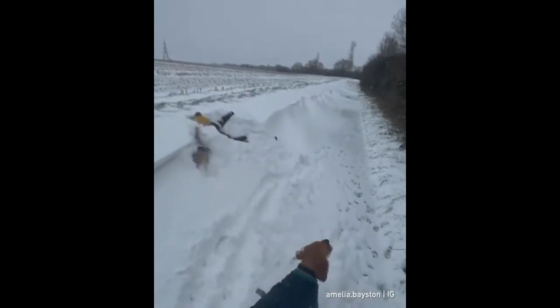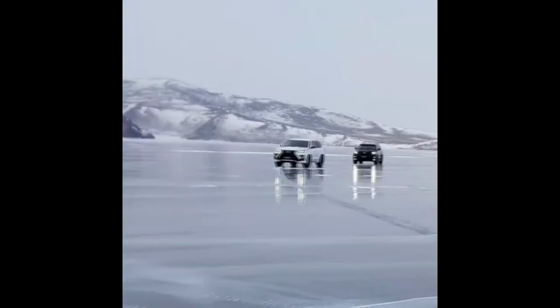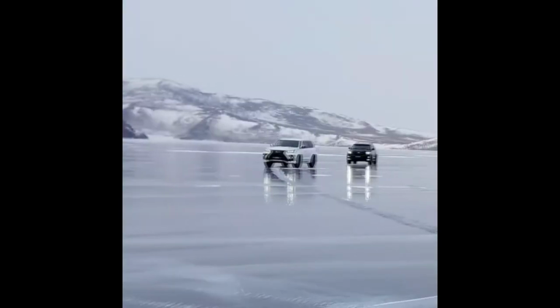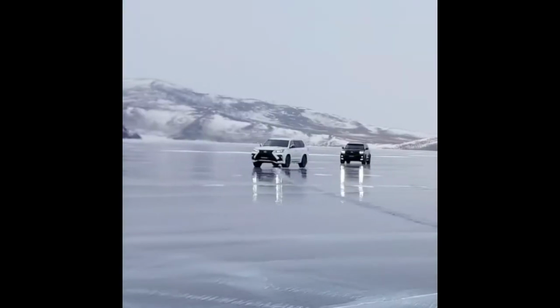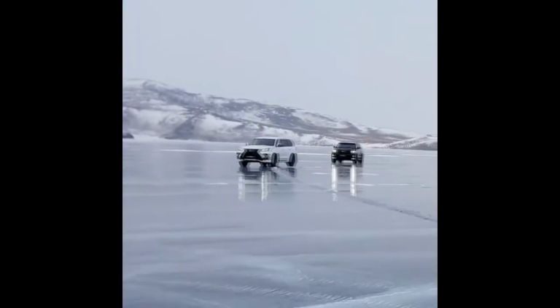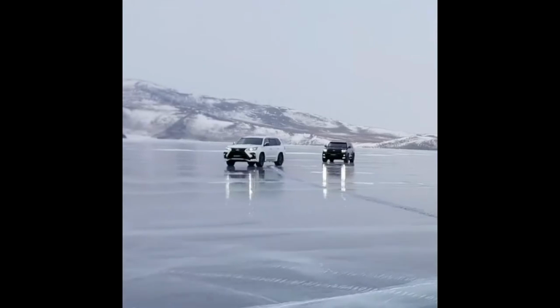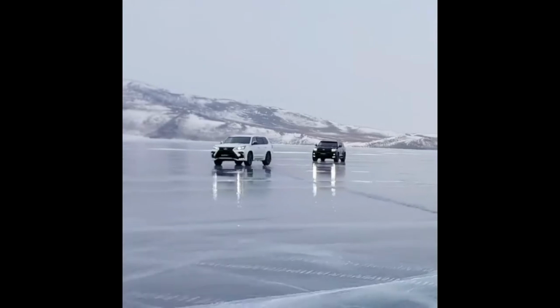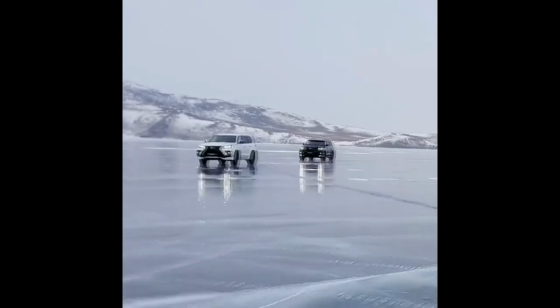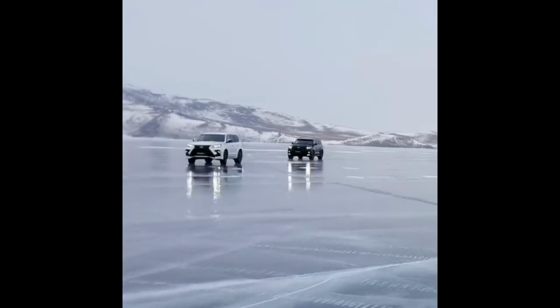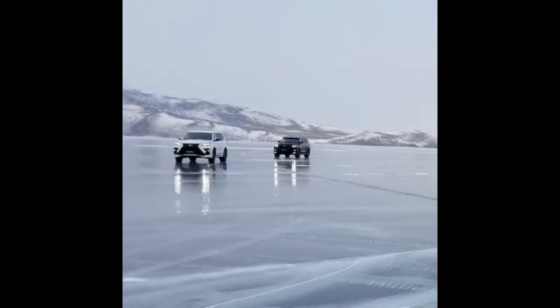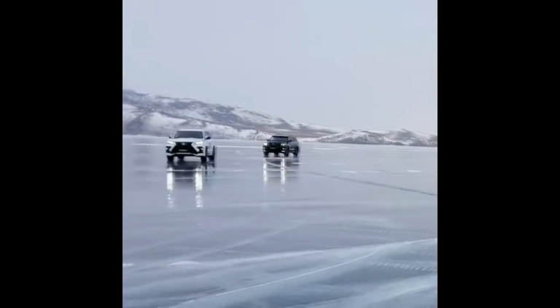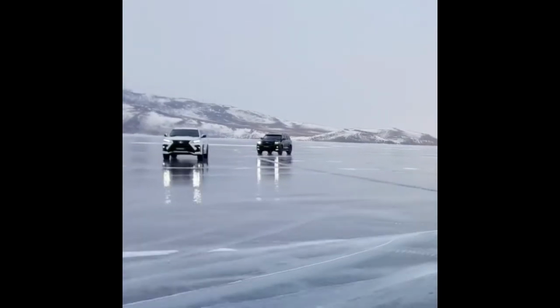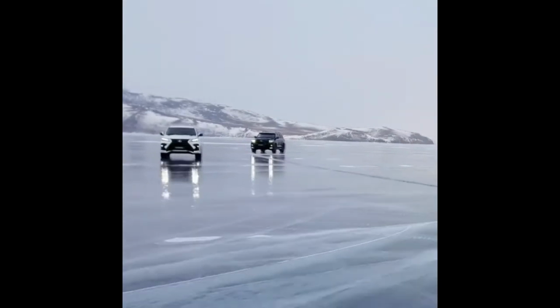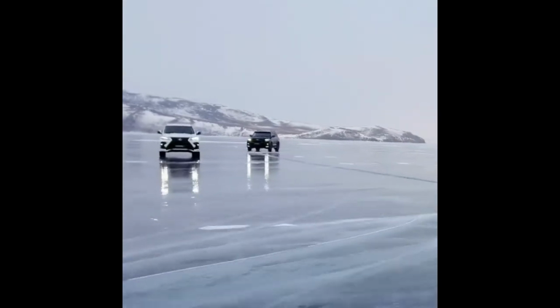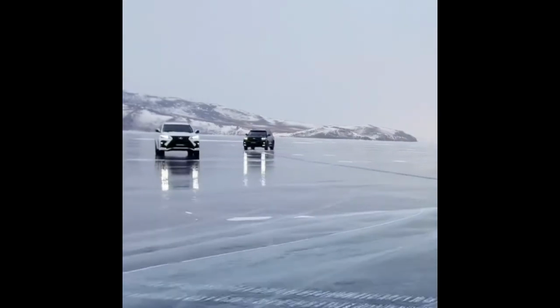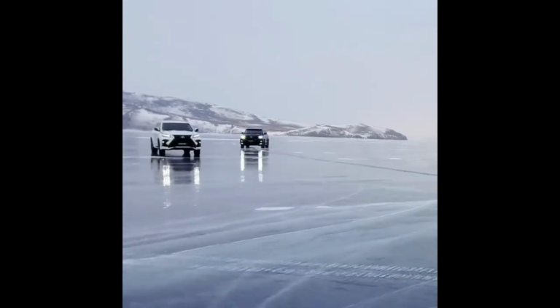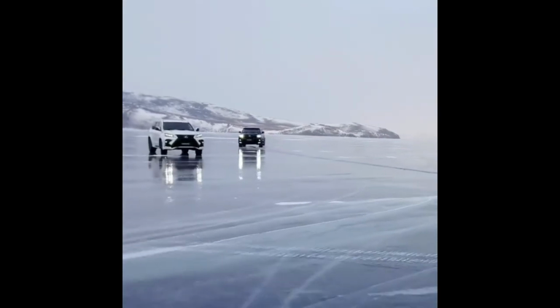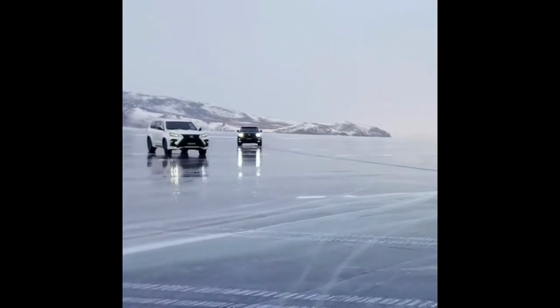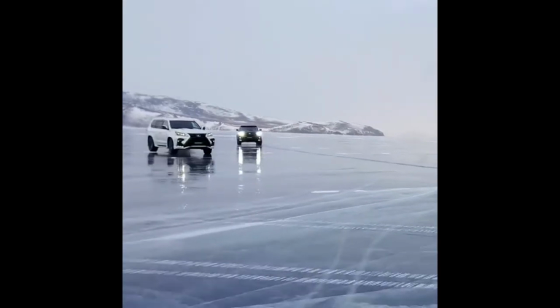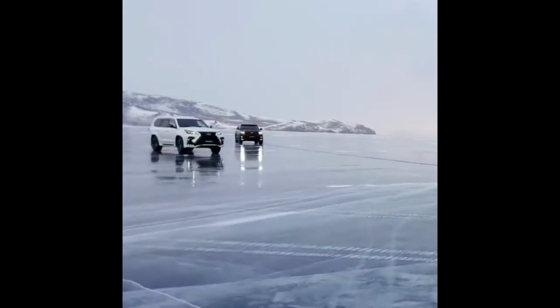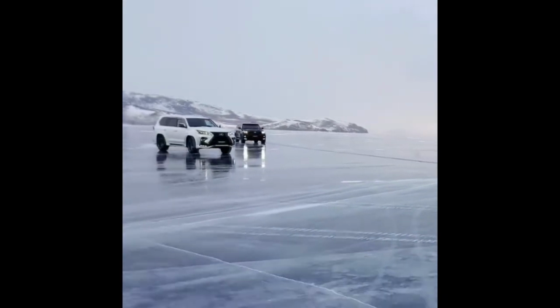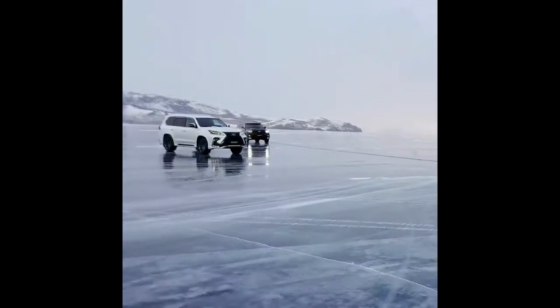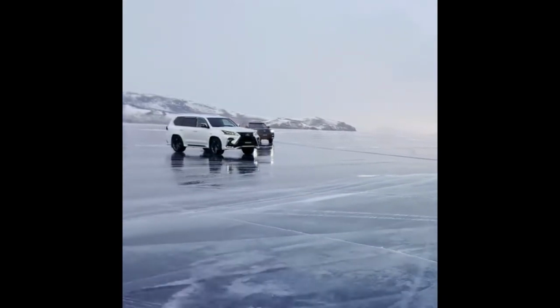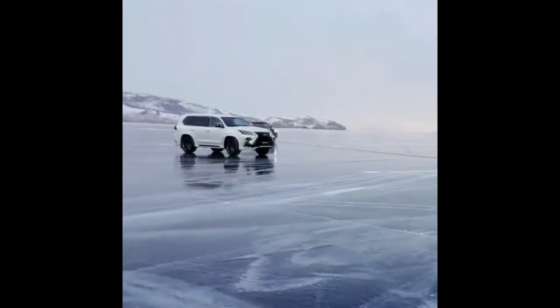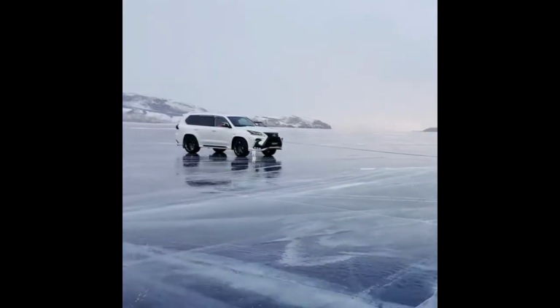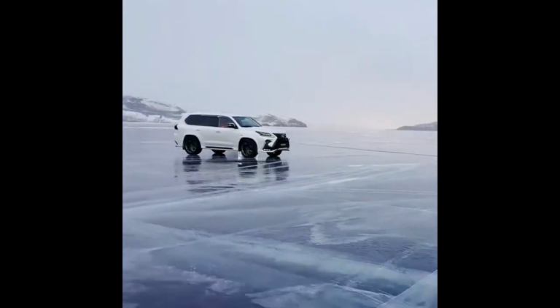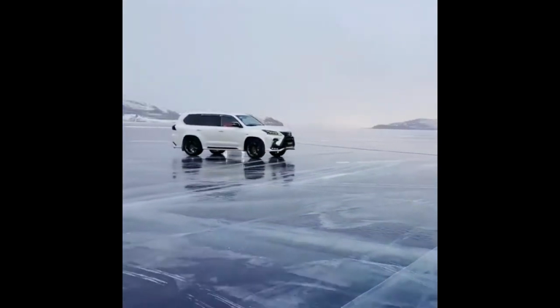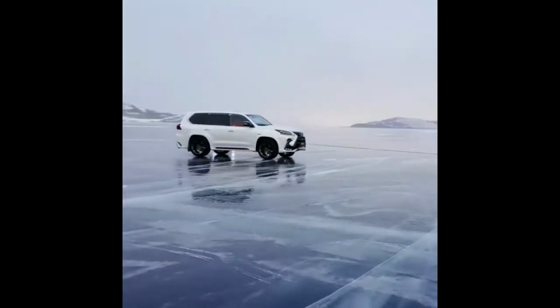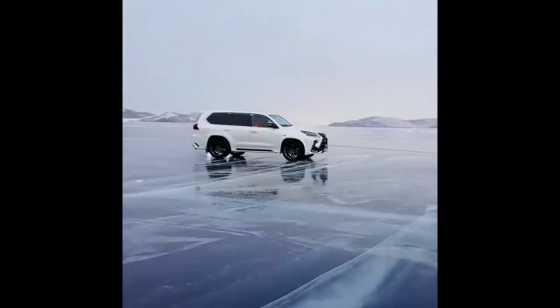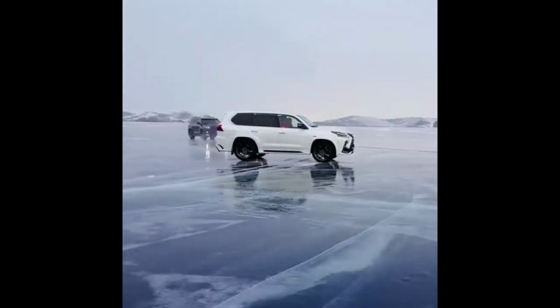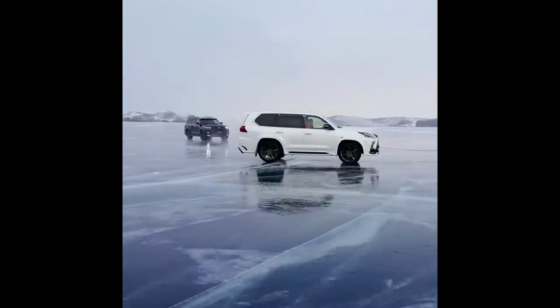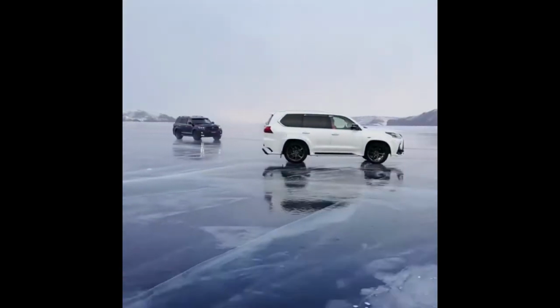Cars were sliding on the icy area for a TV commercial, but unluckily got bumped into each other.